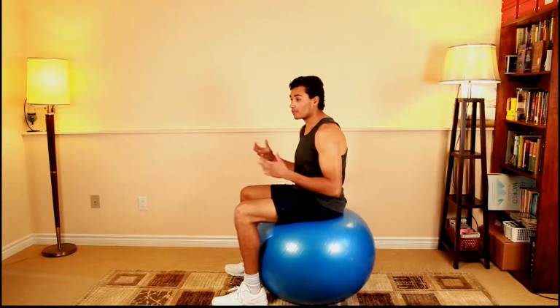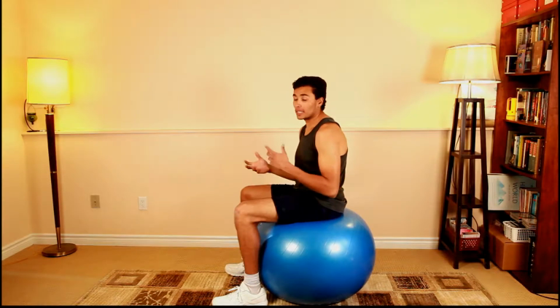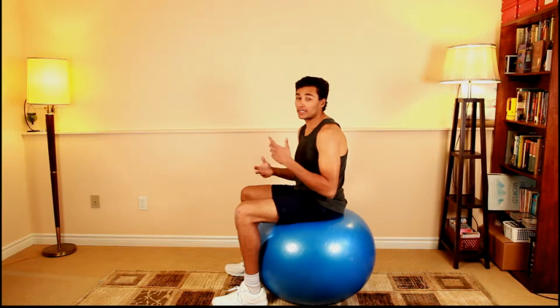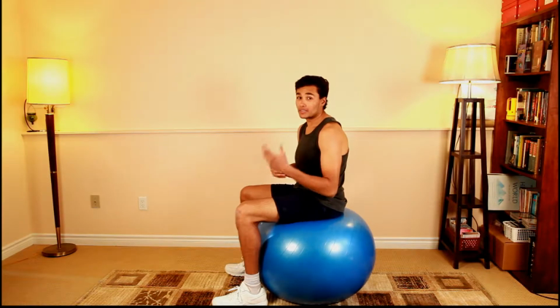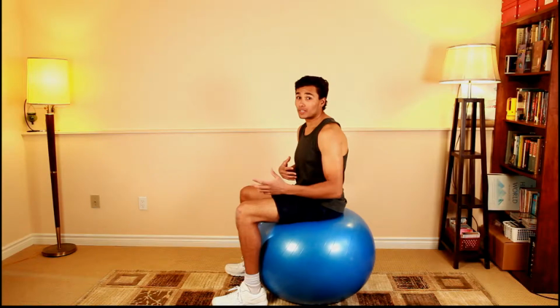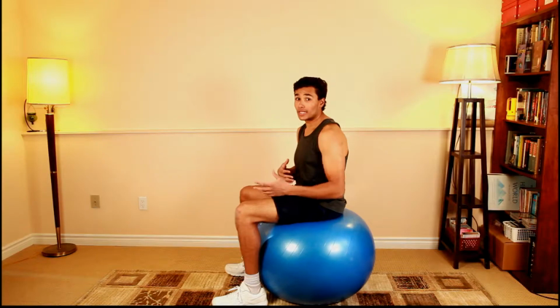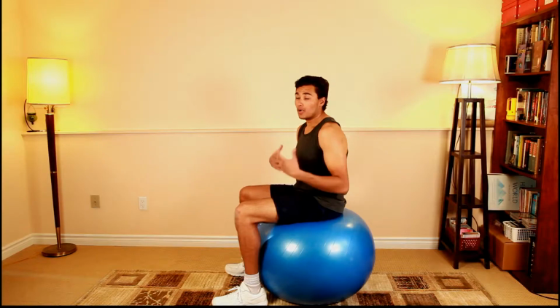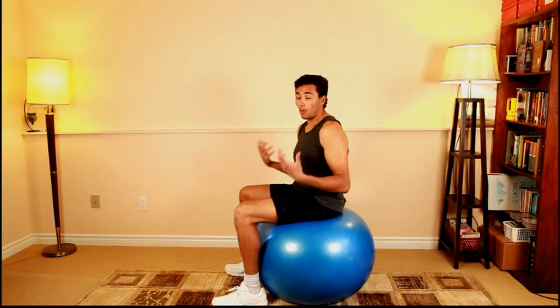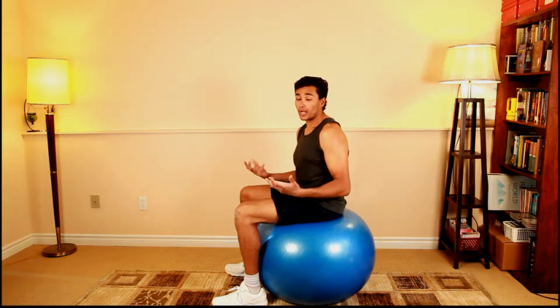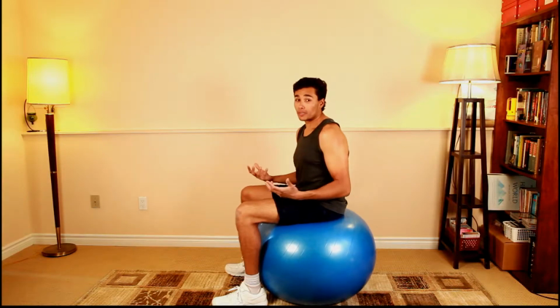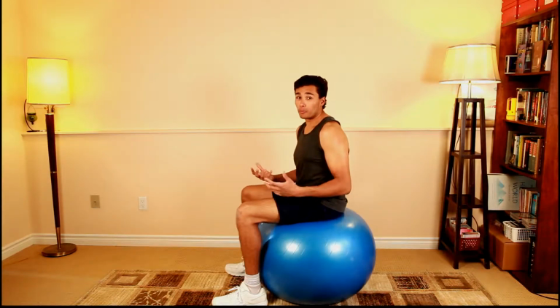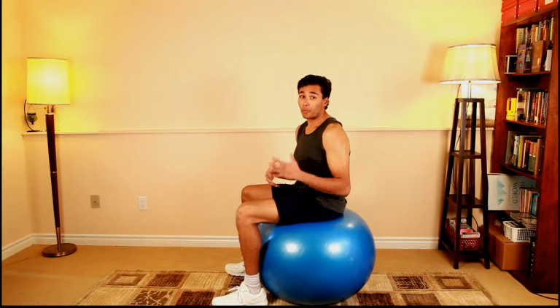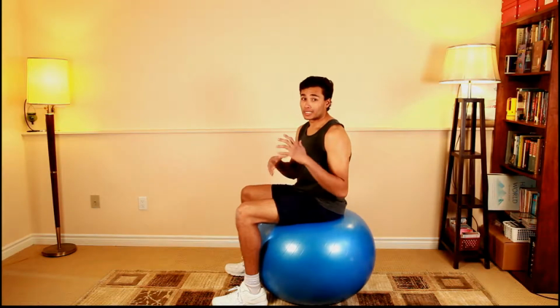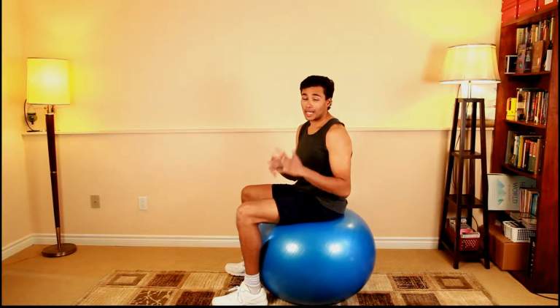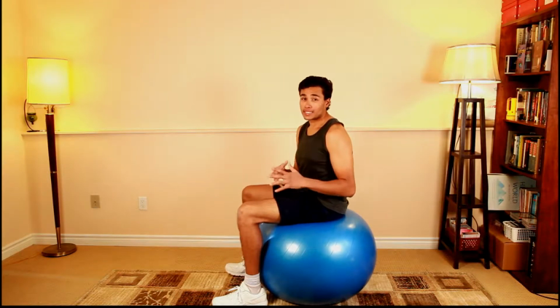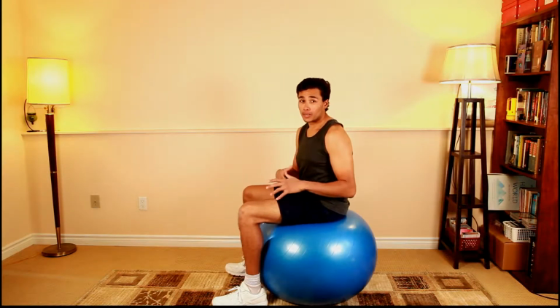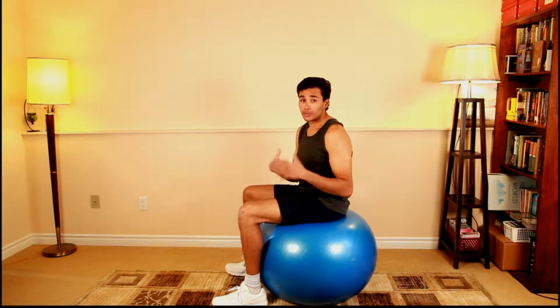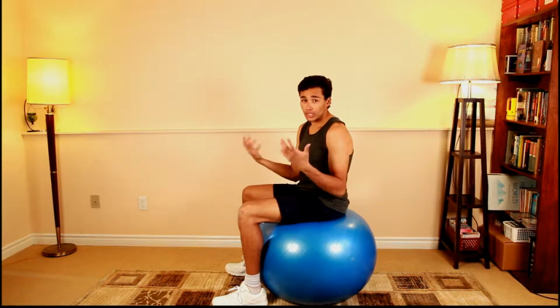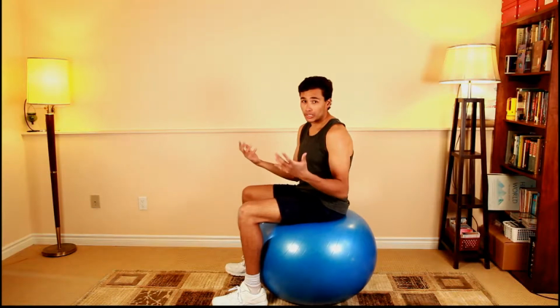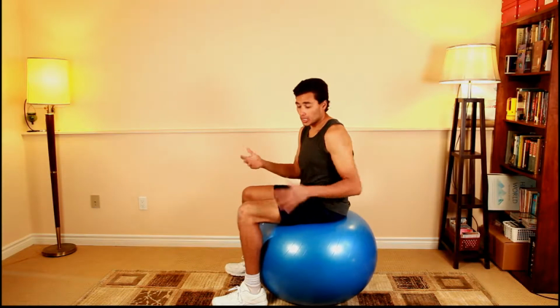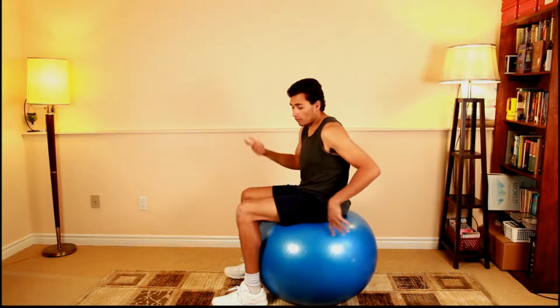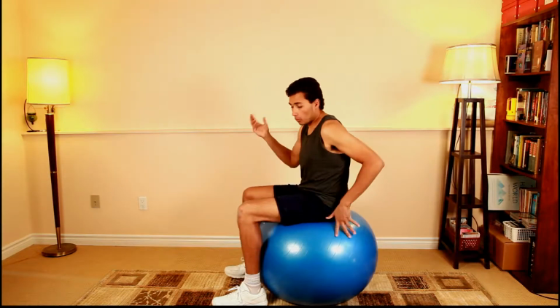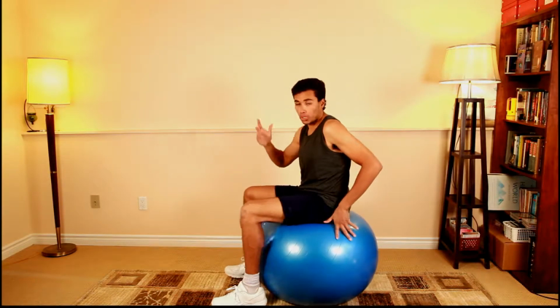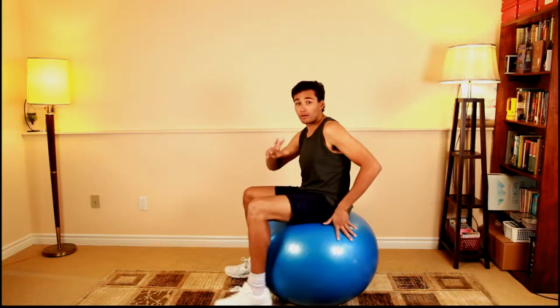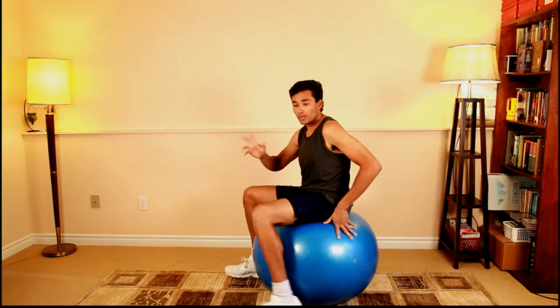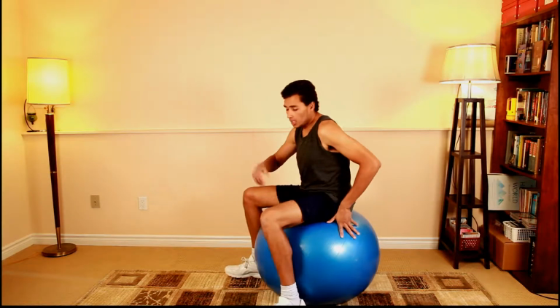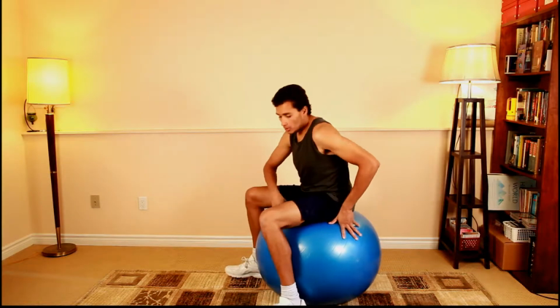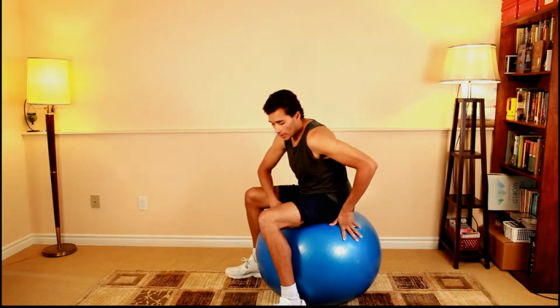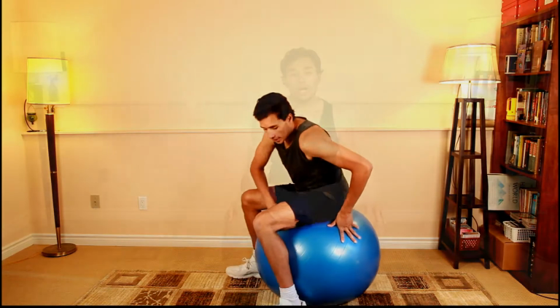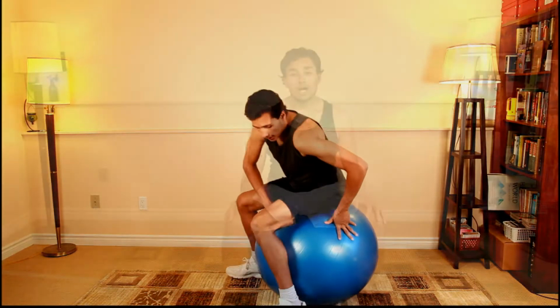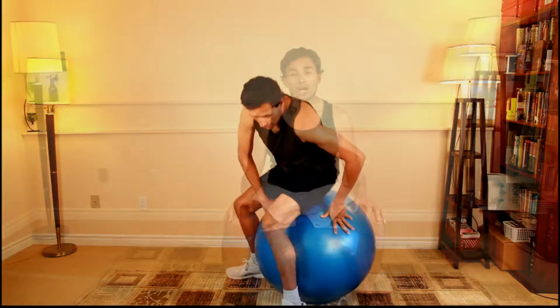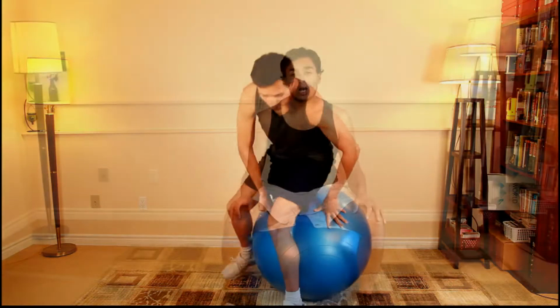So inflate or deflate, or get a new ball, because the last thing you want to do is hurt yourself or roll off.